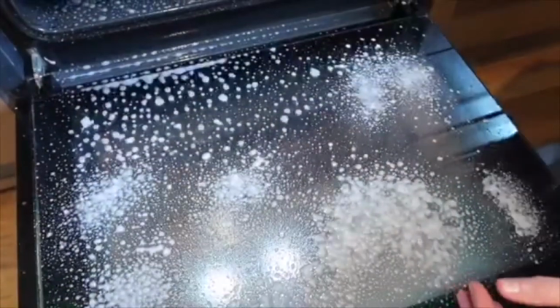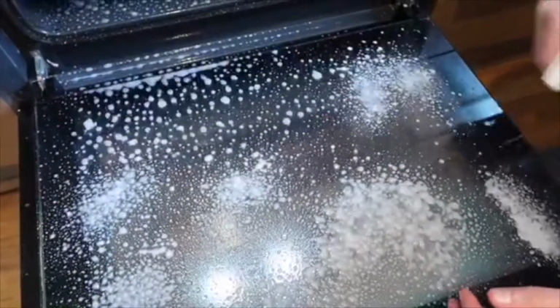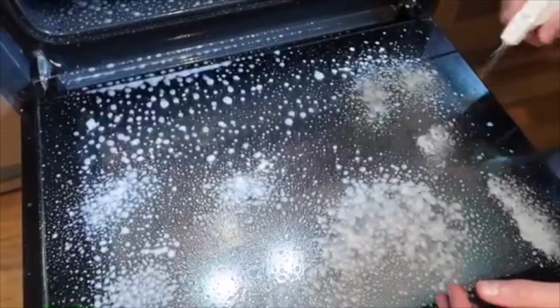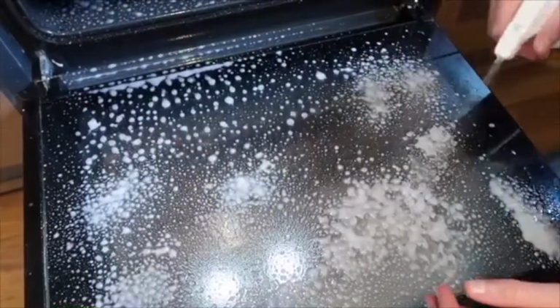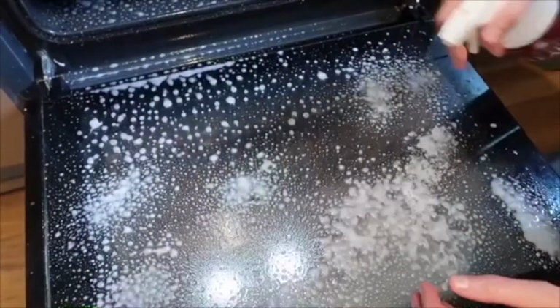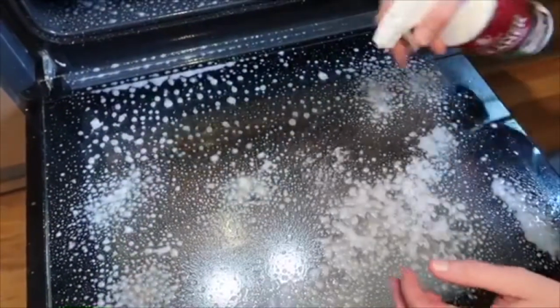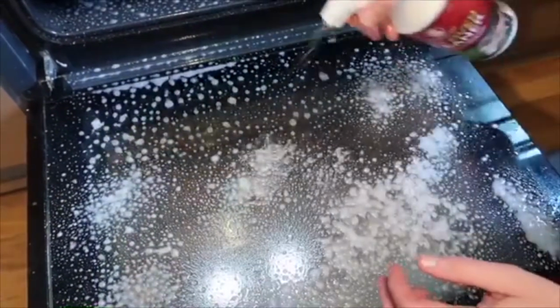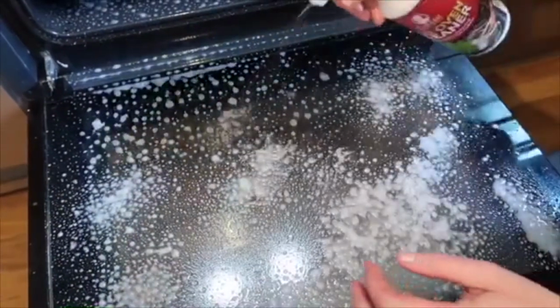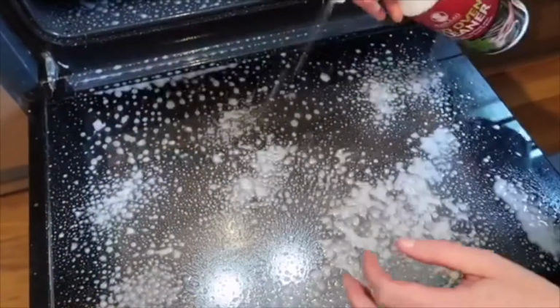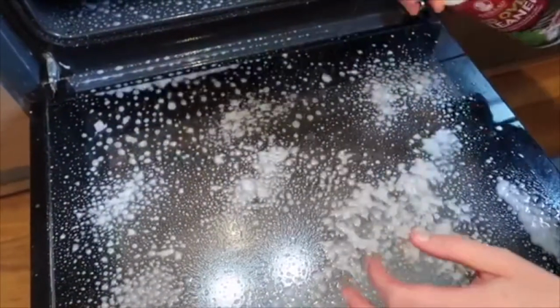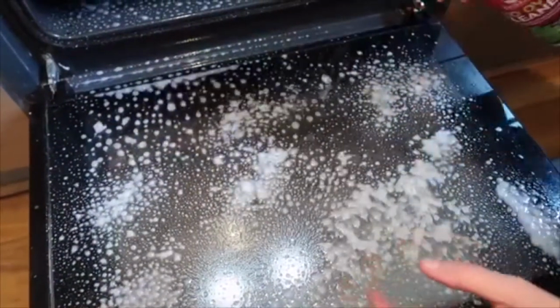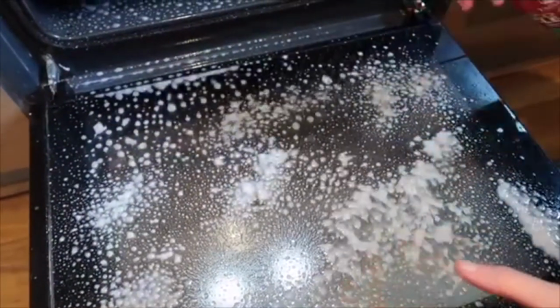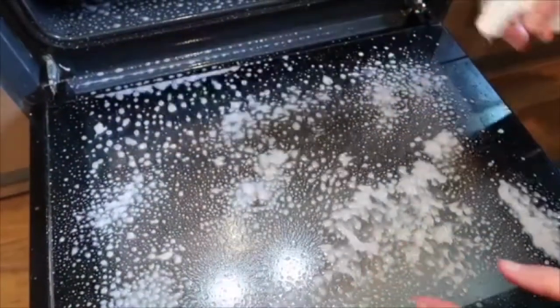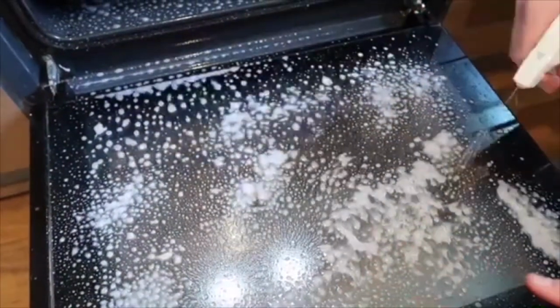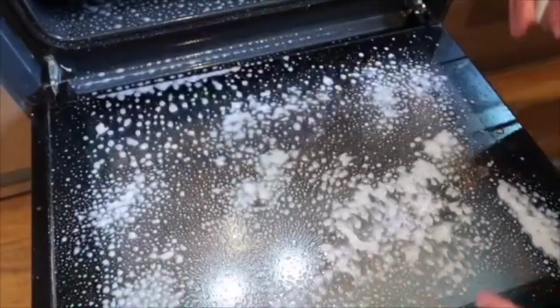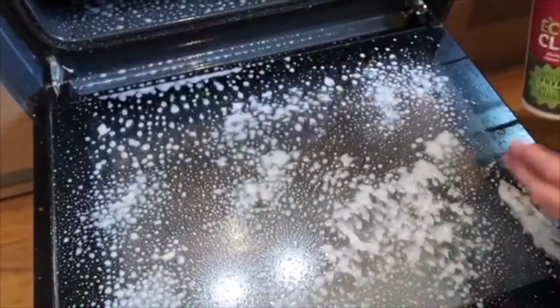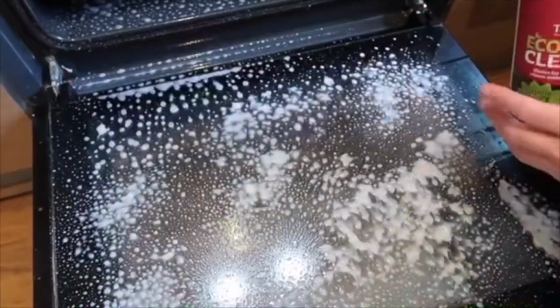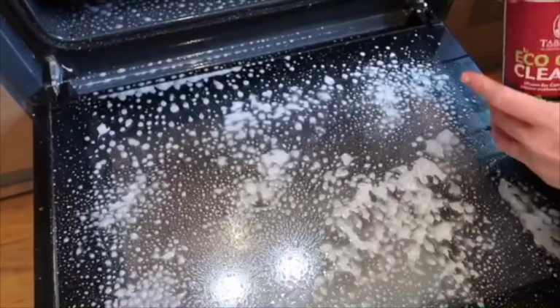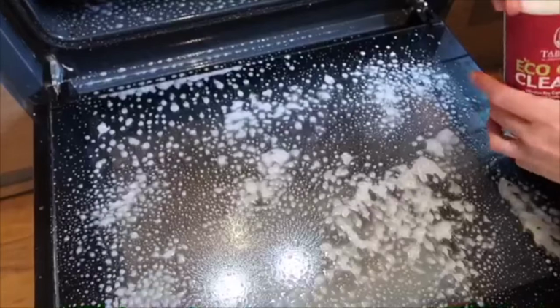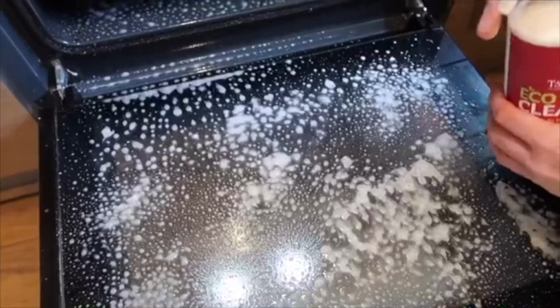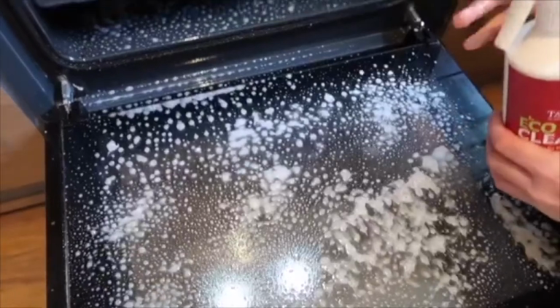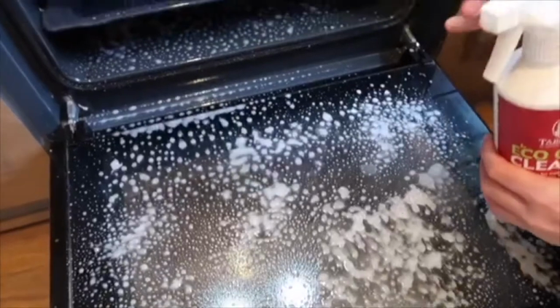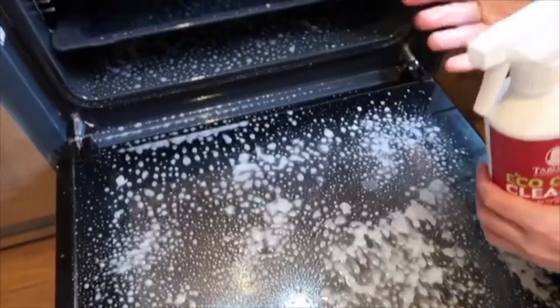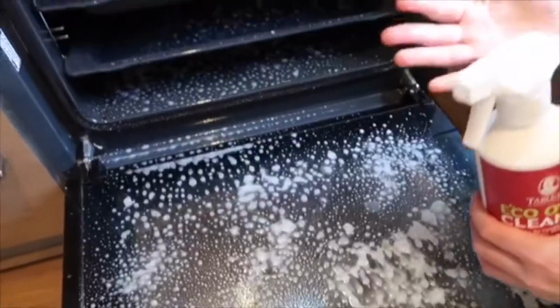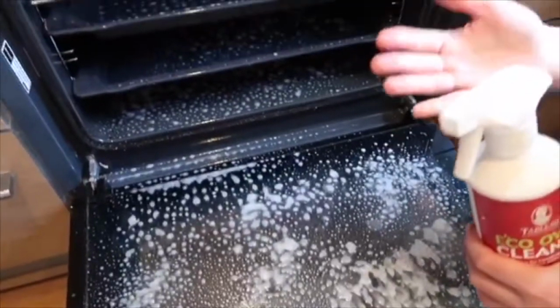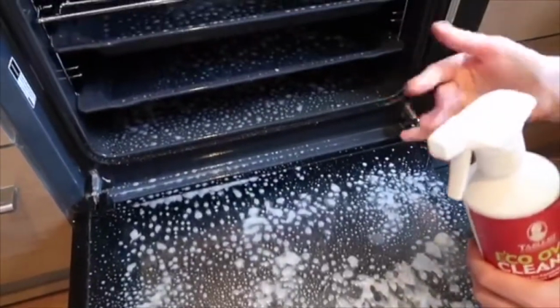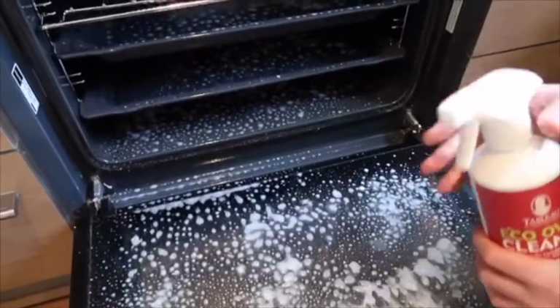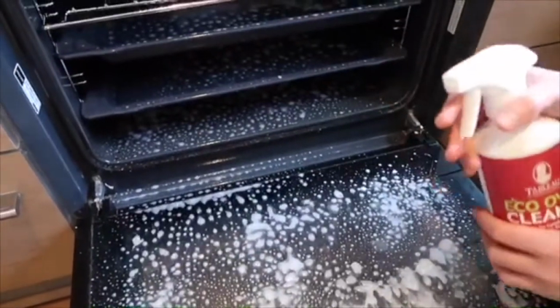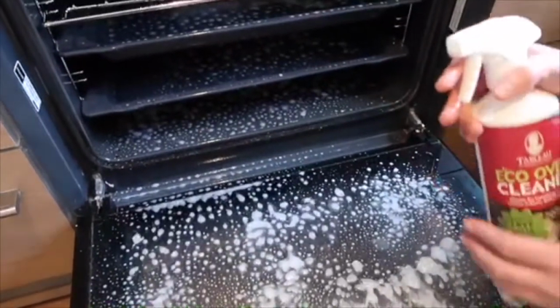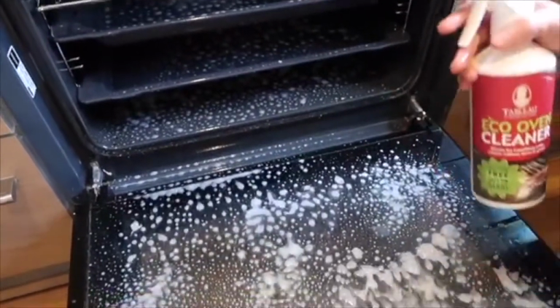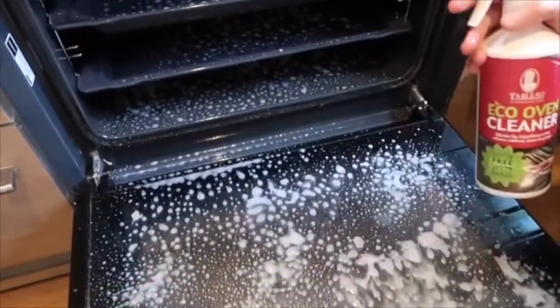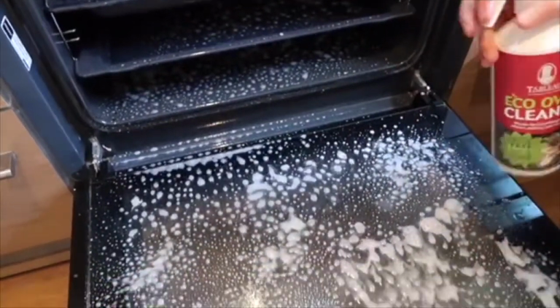Once you've covered your oven in spray, you close the oven door, you turn the oven on to 200 and you leave it for half an hour.